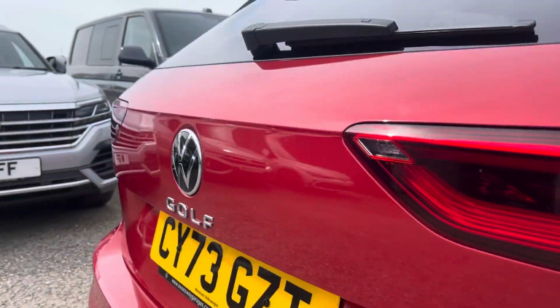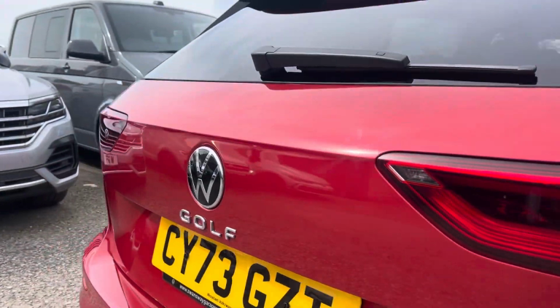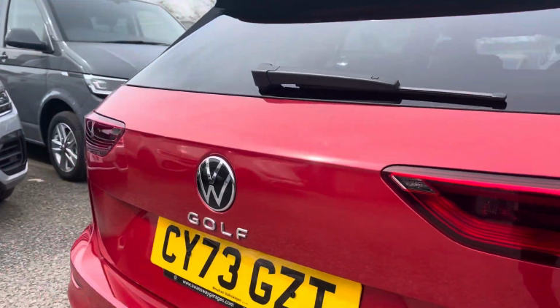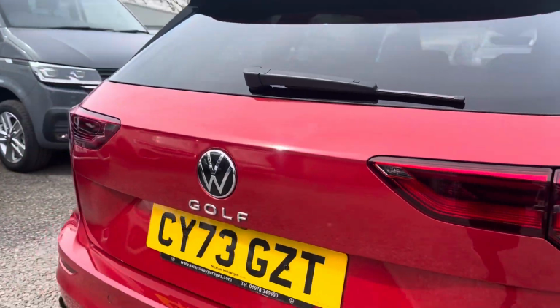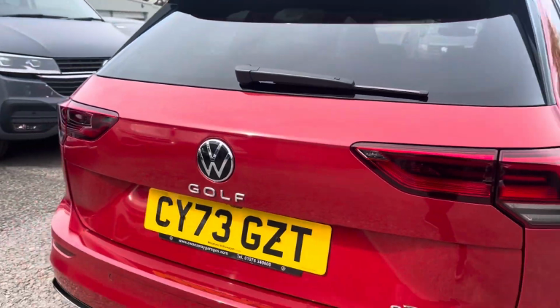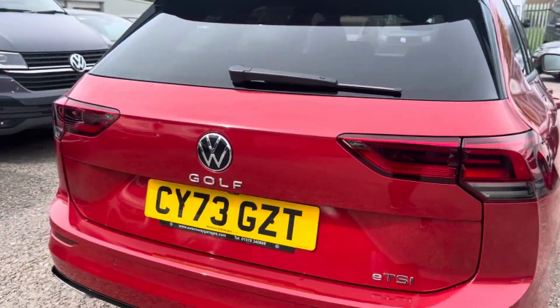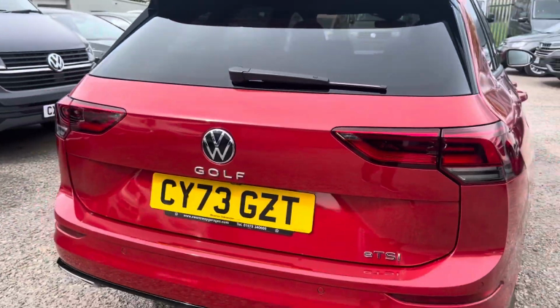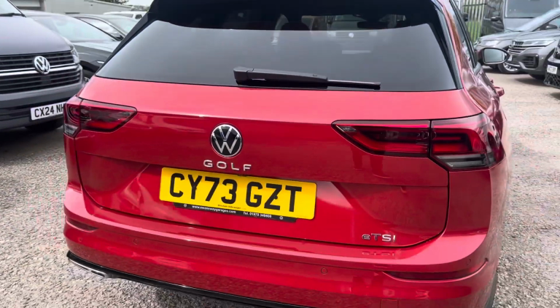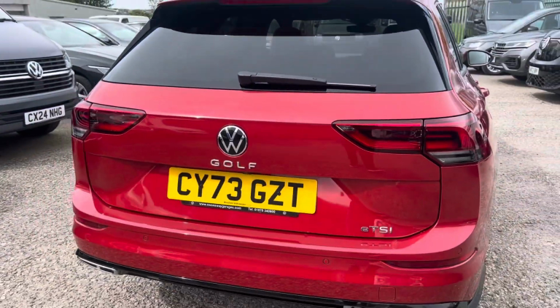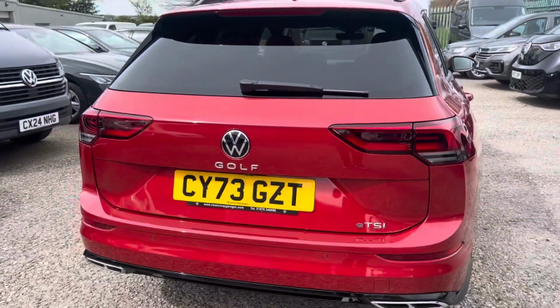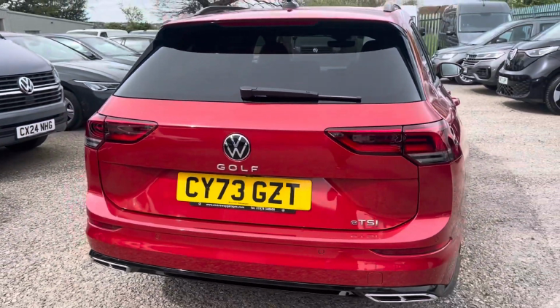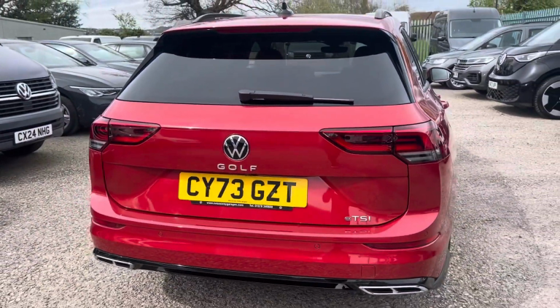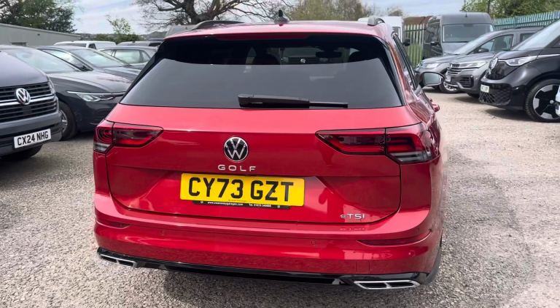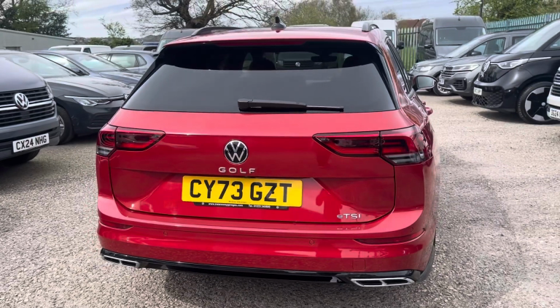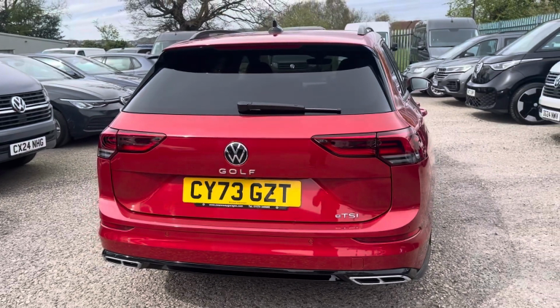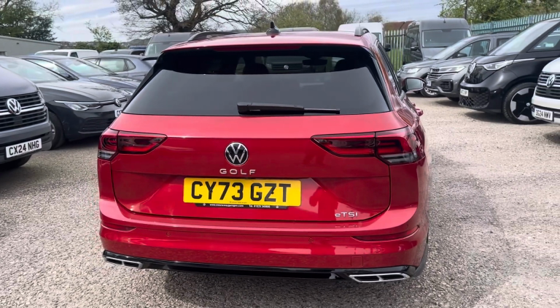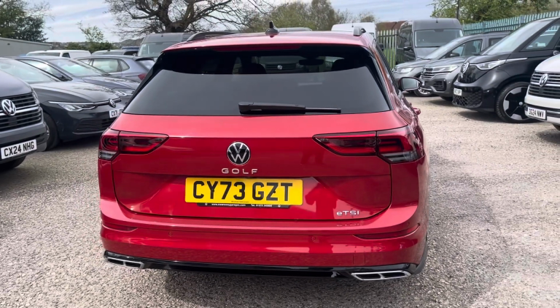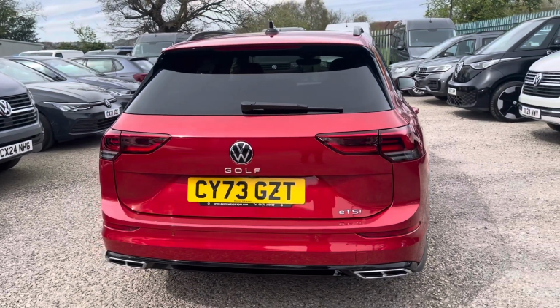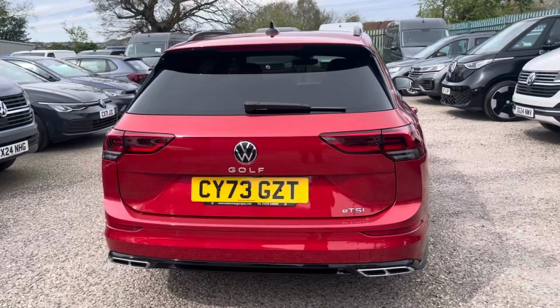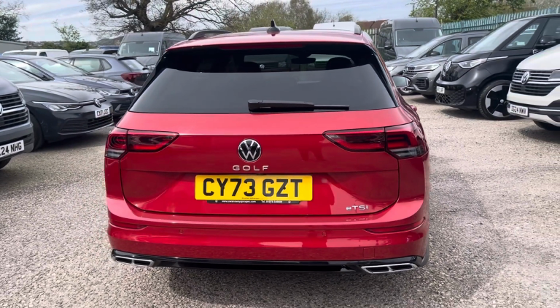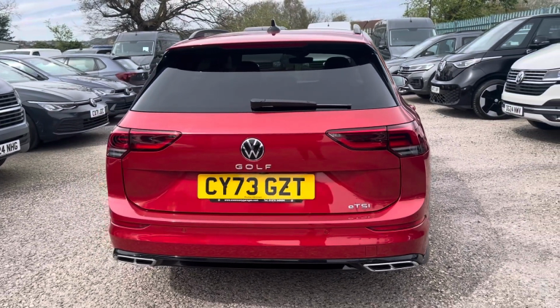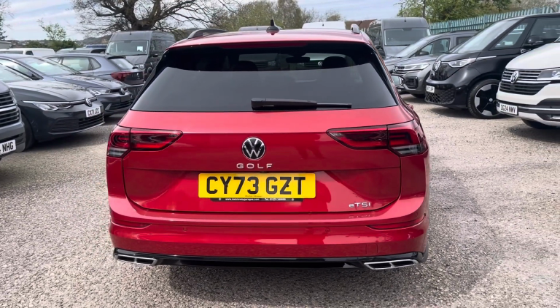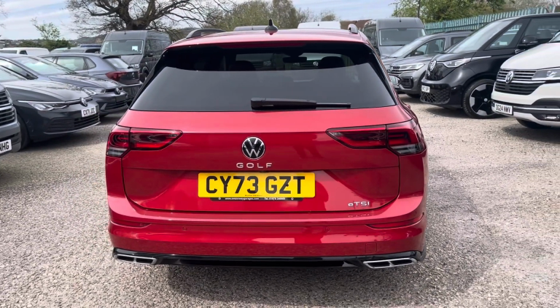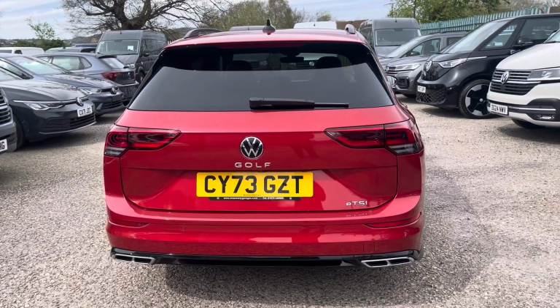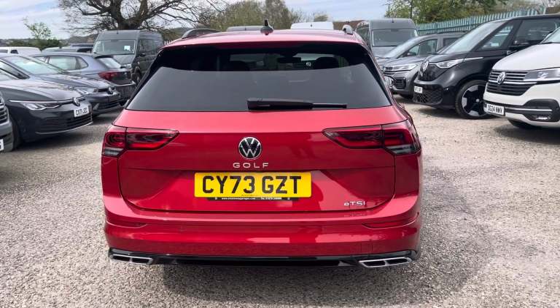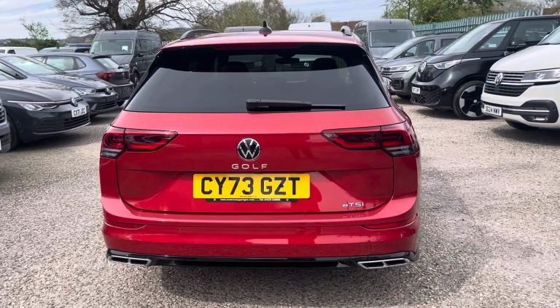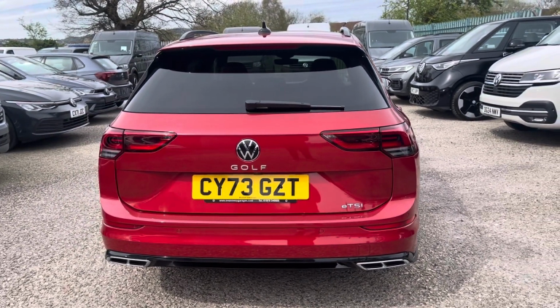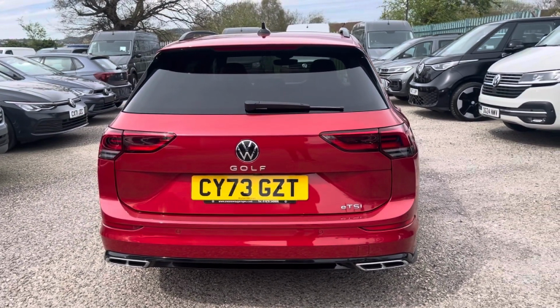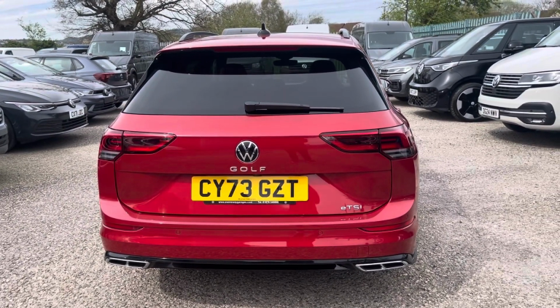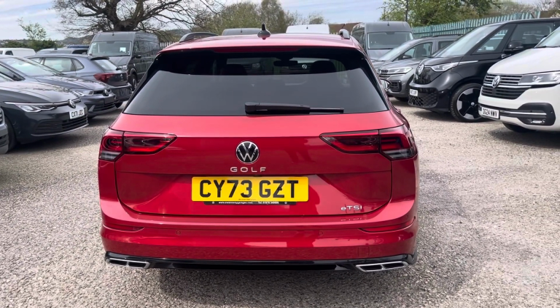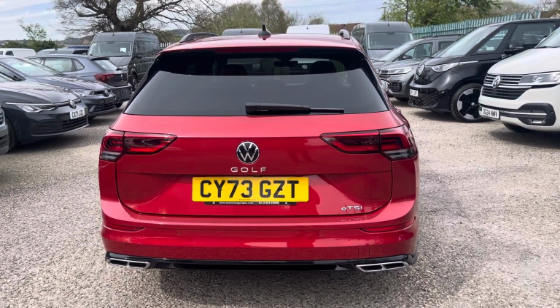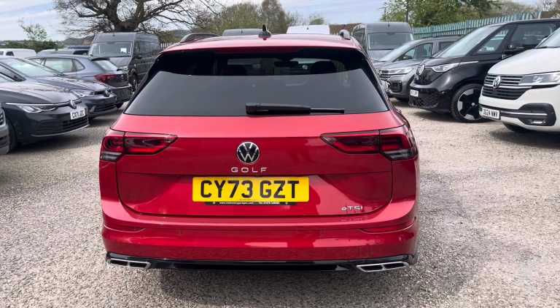Optionally fitted extras on this Golf include keyless entry, panoramic sunroof, rear view camera and winter pack.